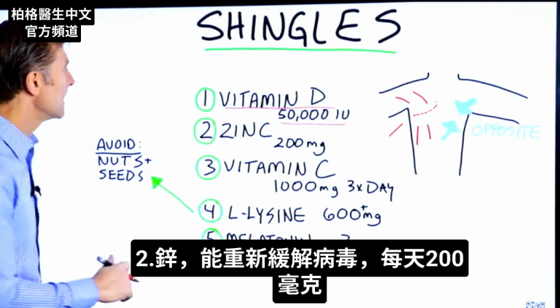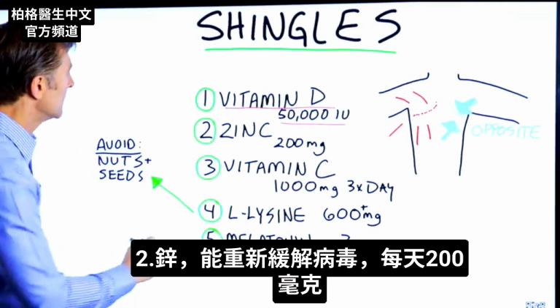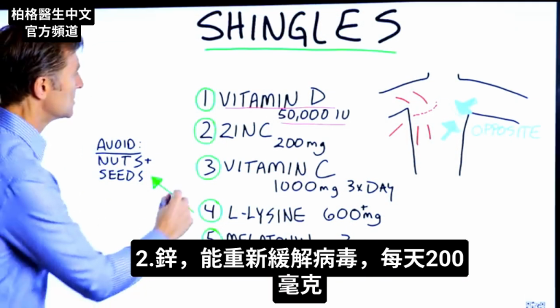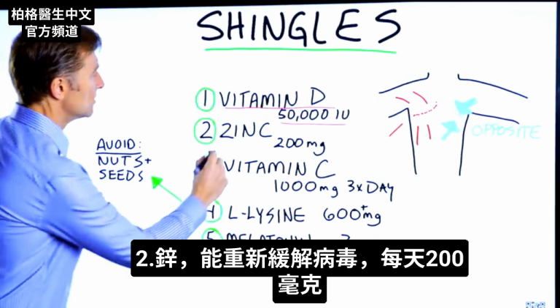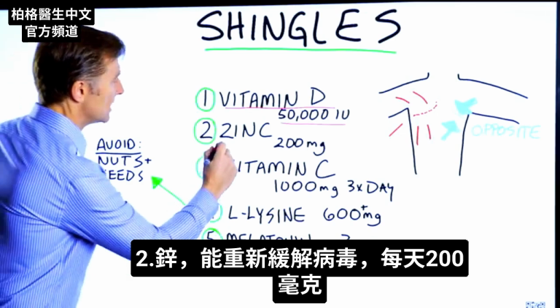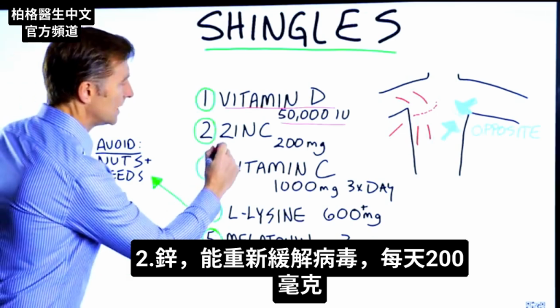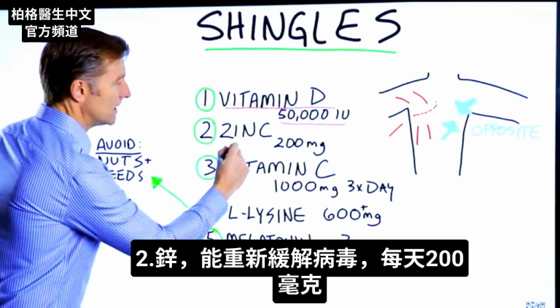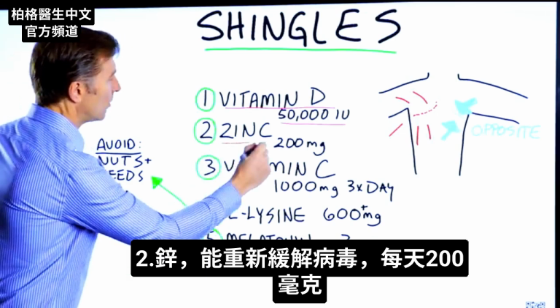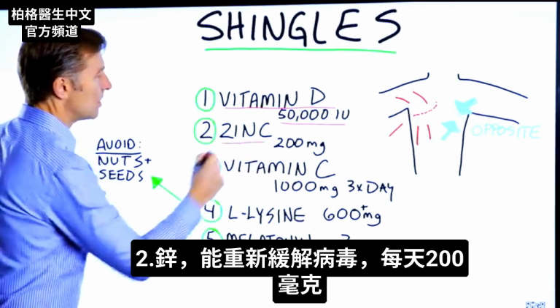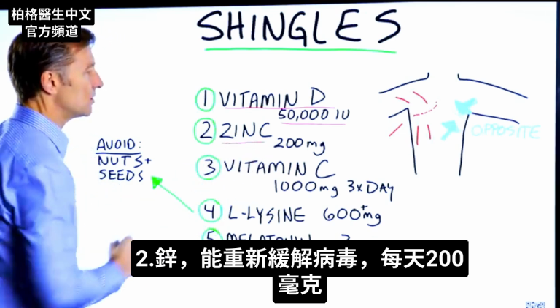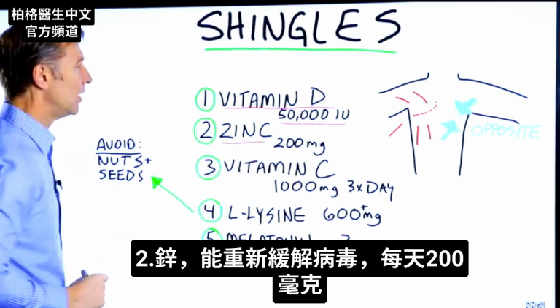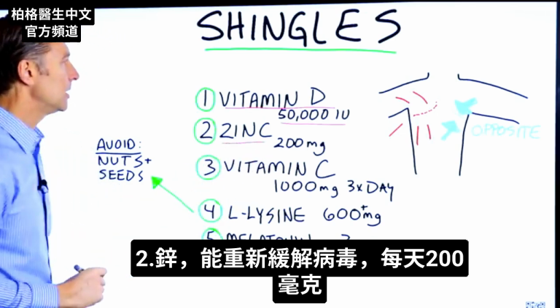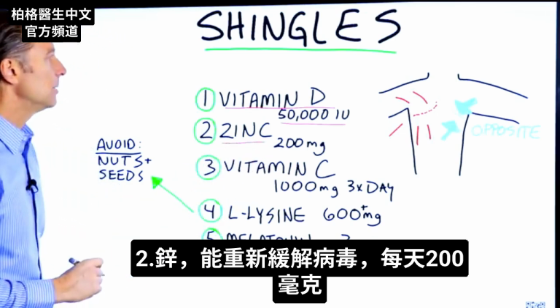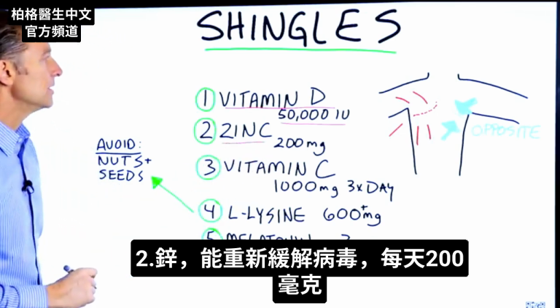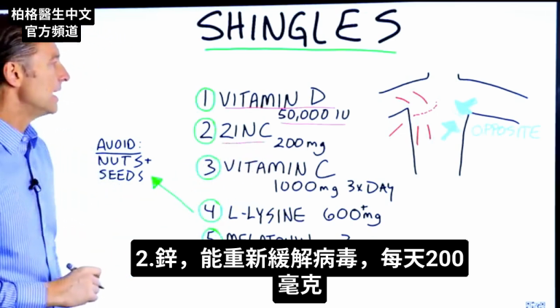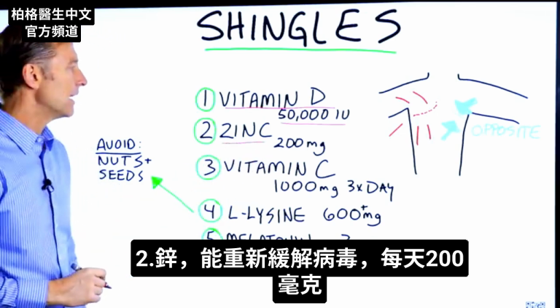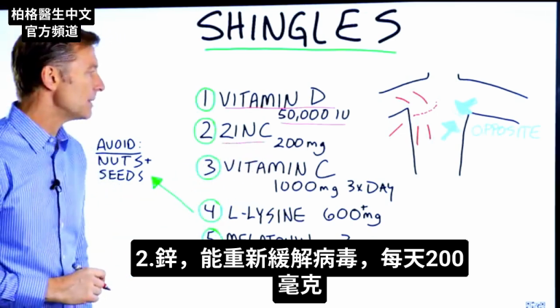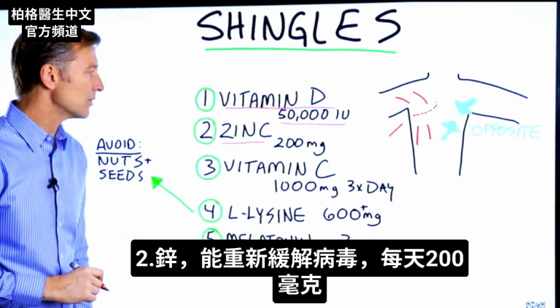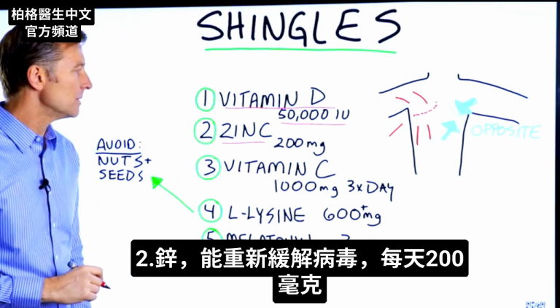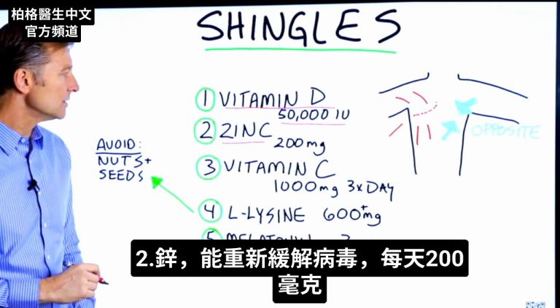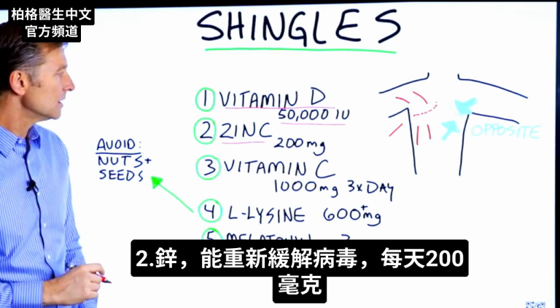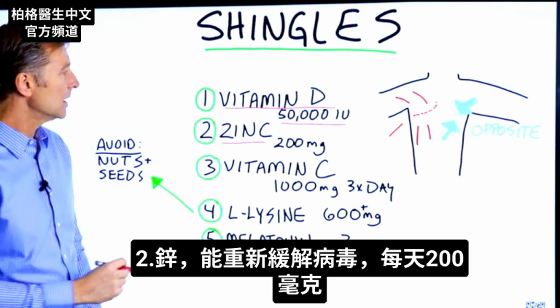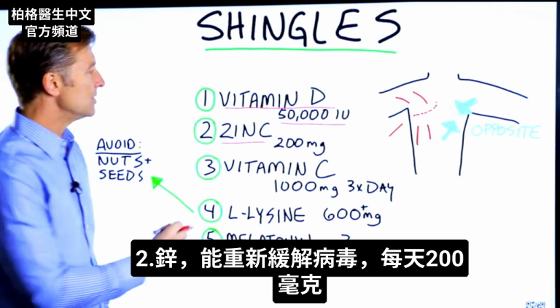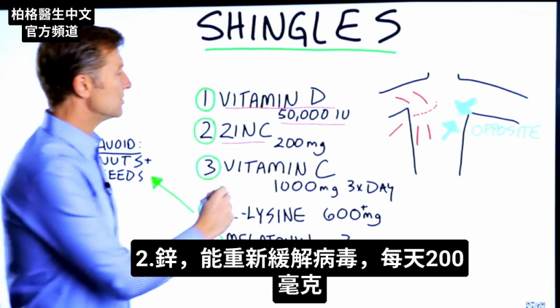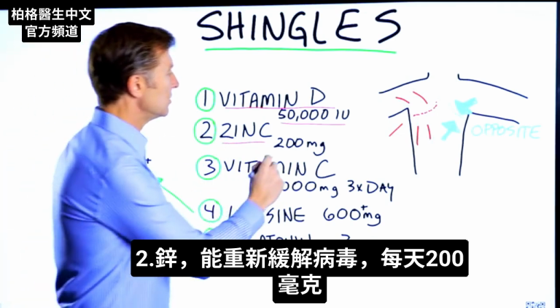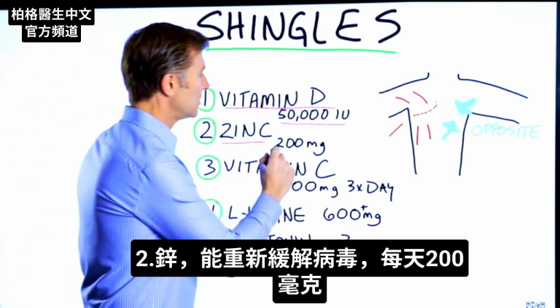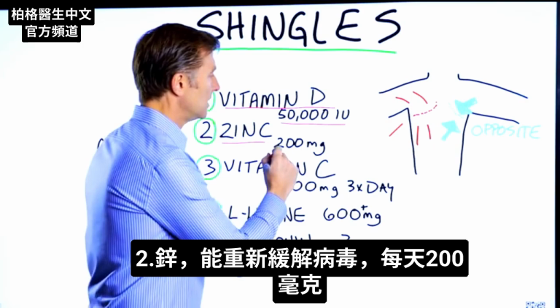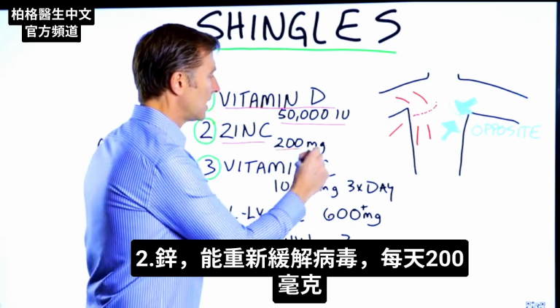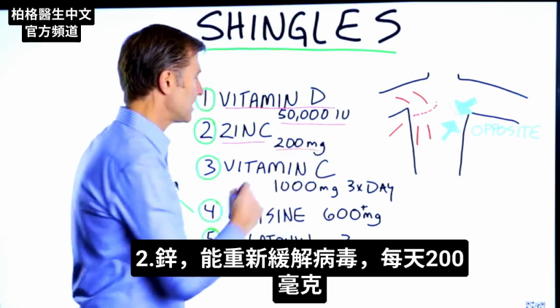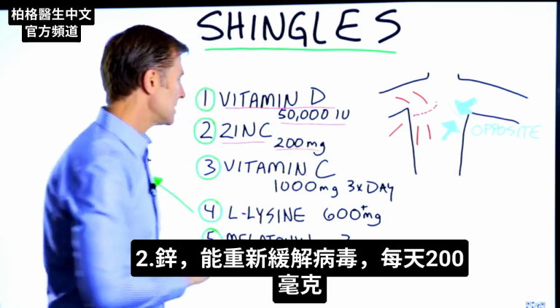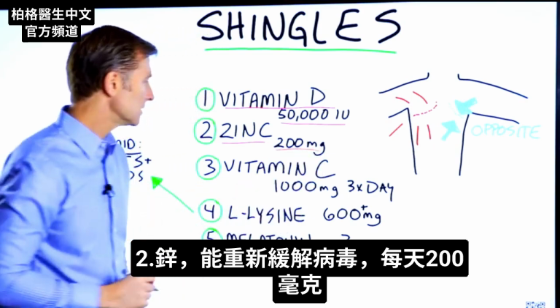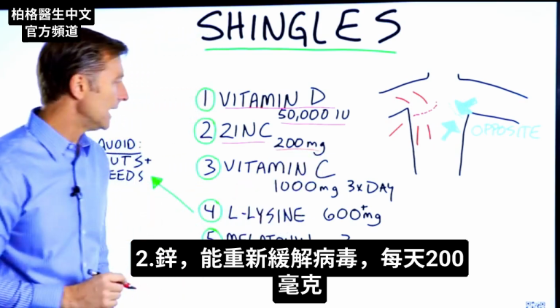Number two: zinc. That will also help put that virus back in remission. I would do 200 milligrams every single day.